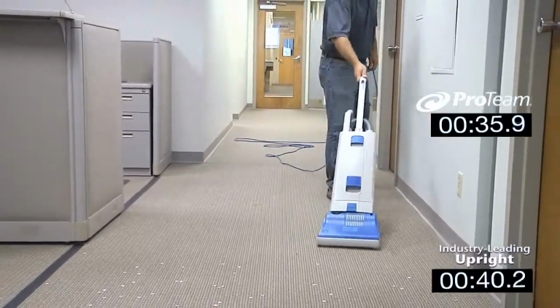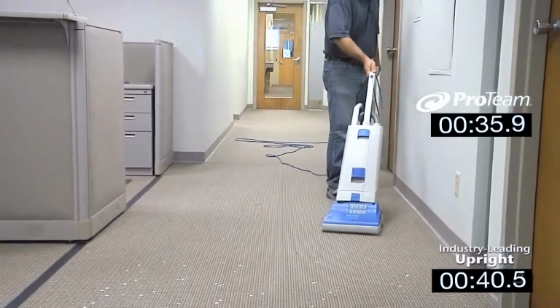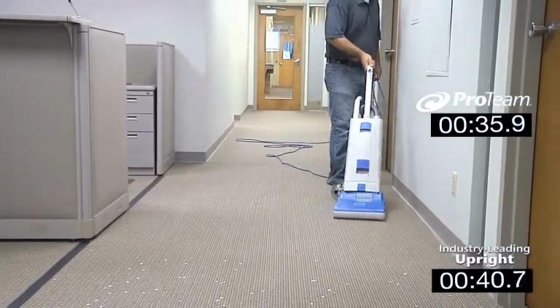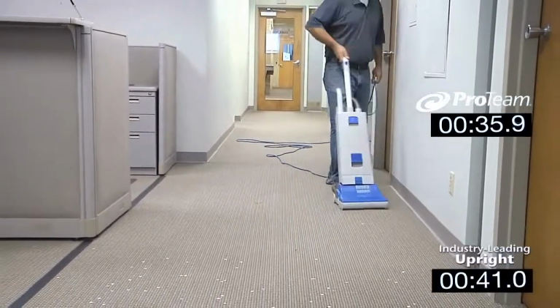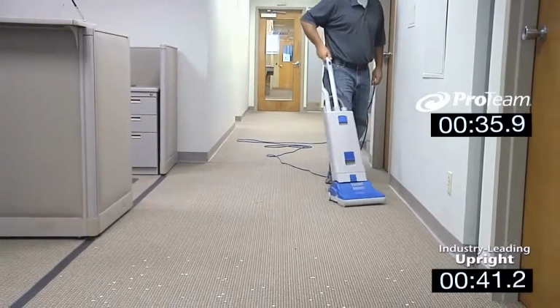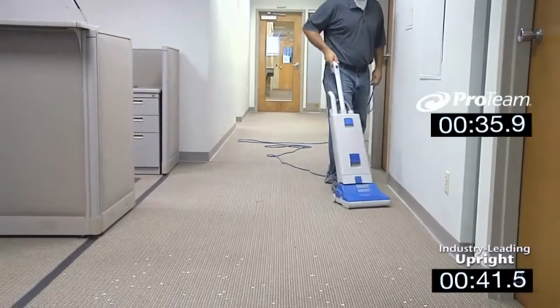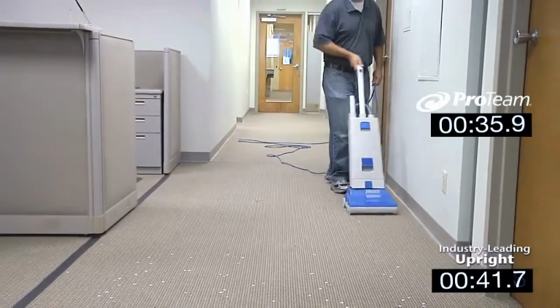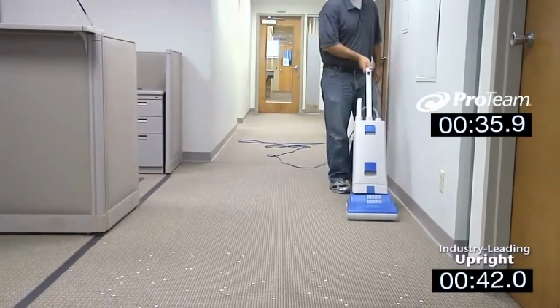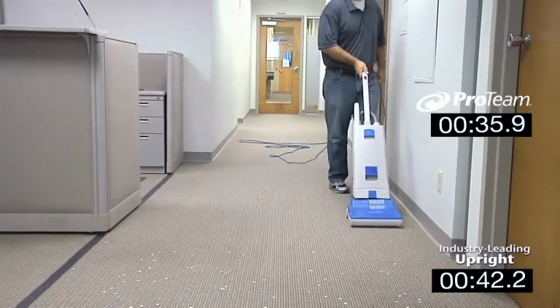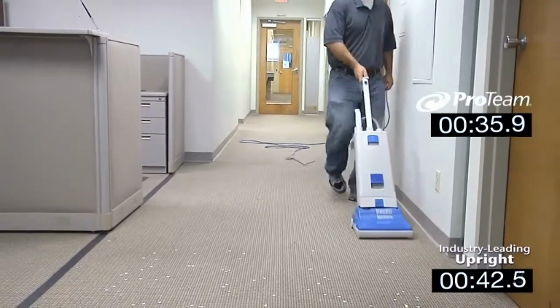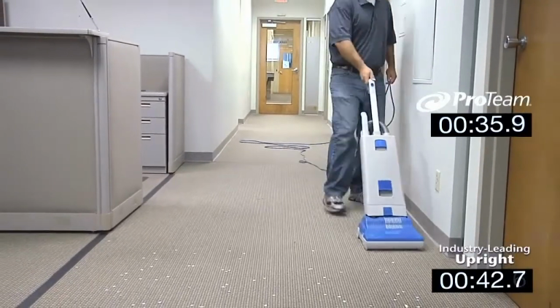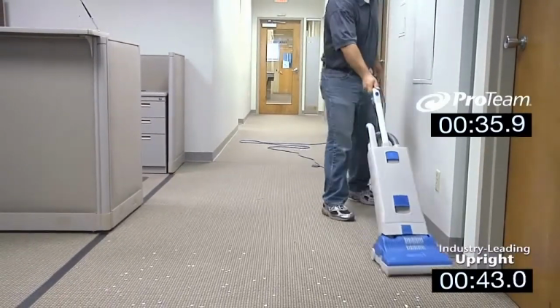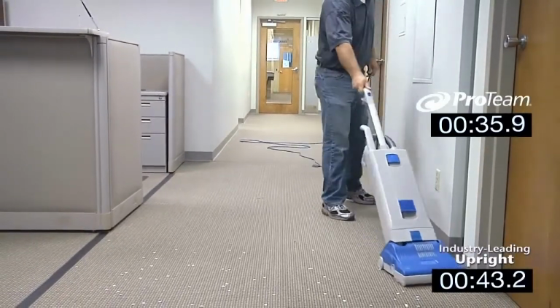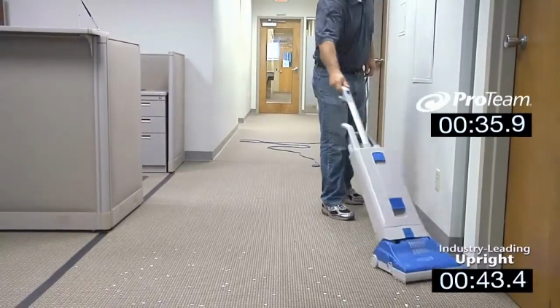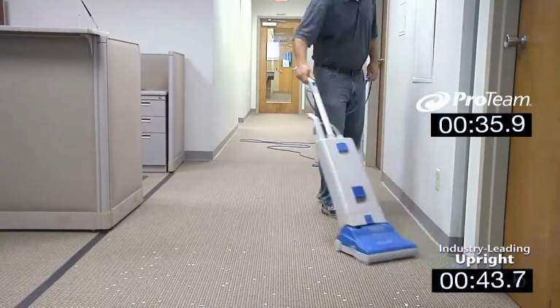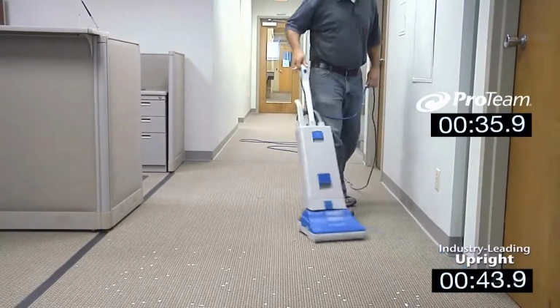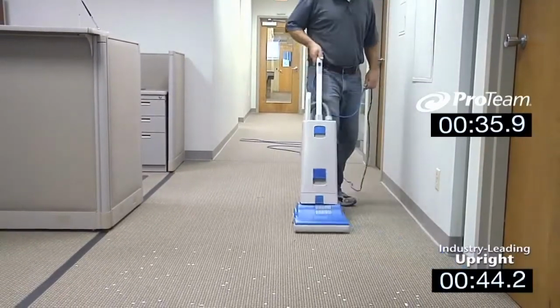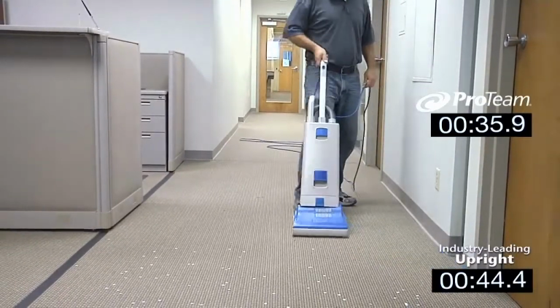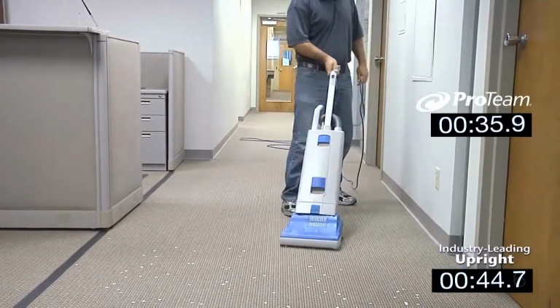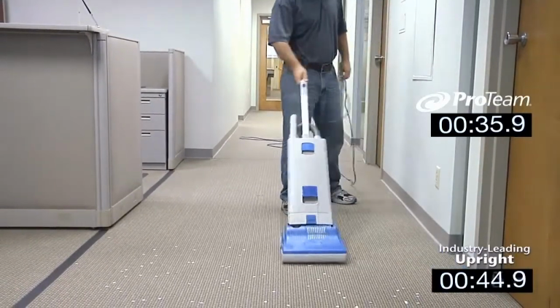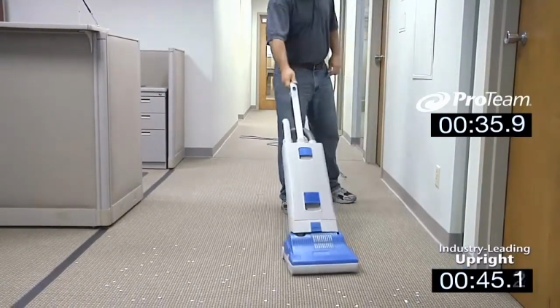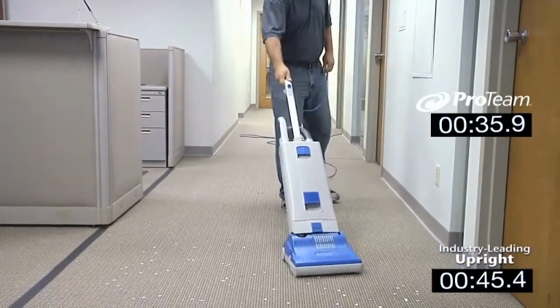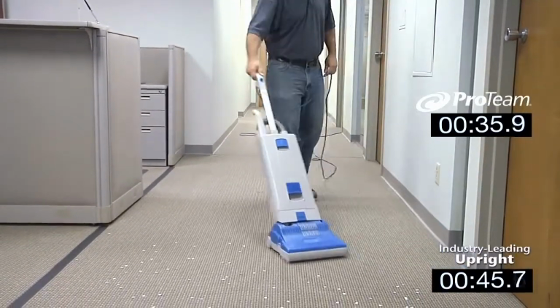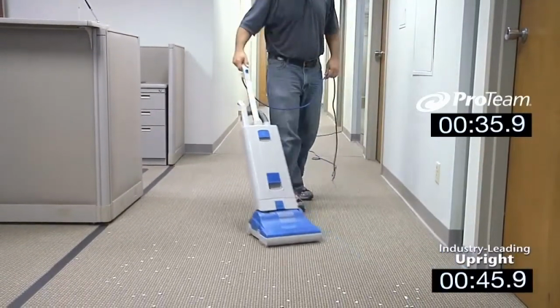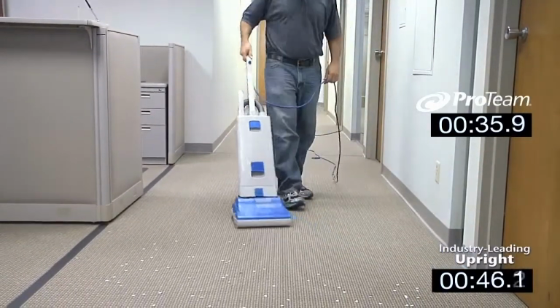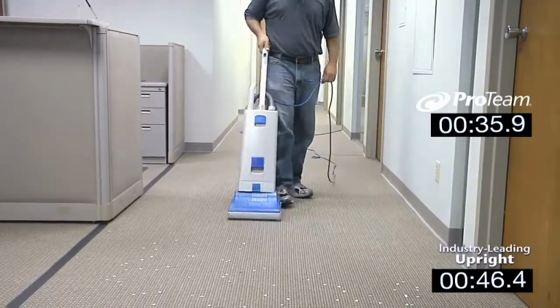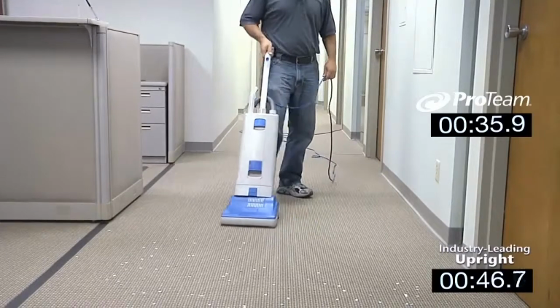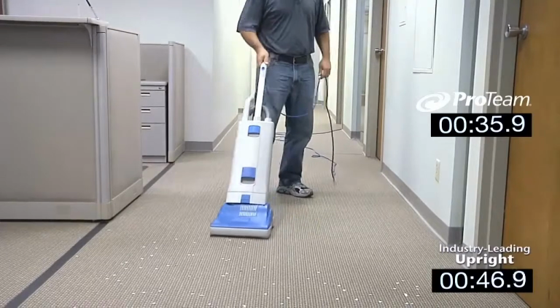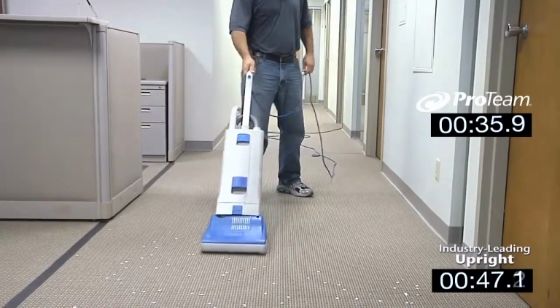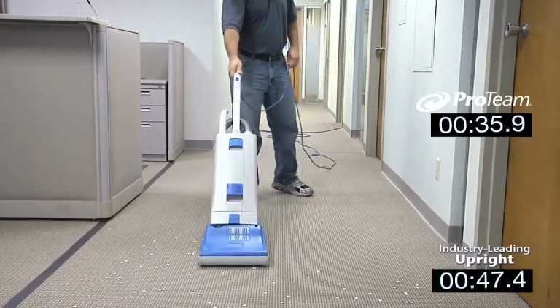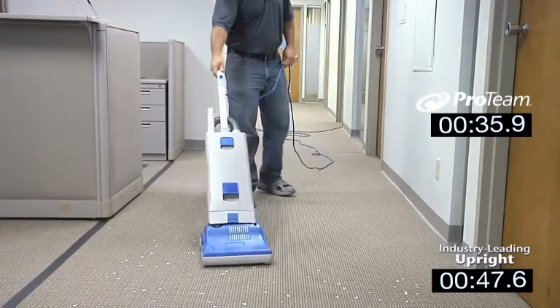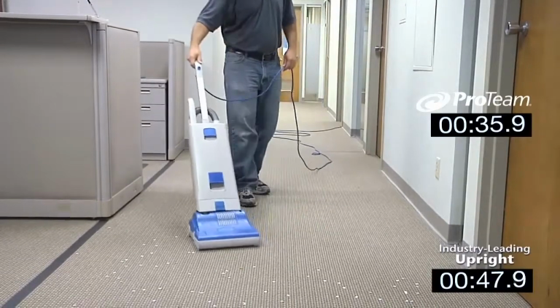For smaller rooms, the difference in how the user feels may be less apparent, but over the course of an entire shift, the energy saved can be dramatic.